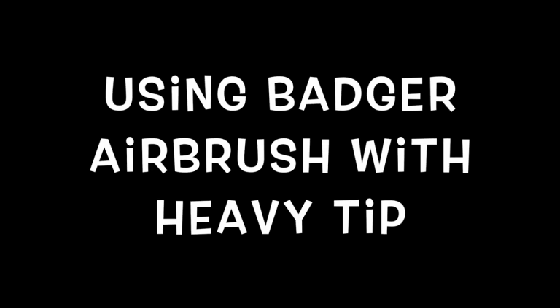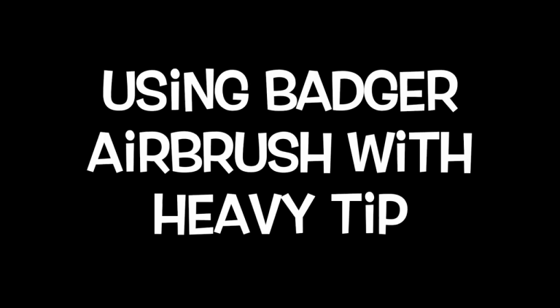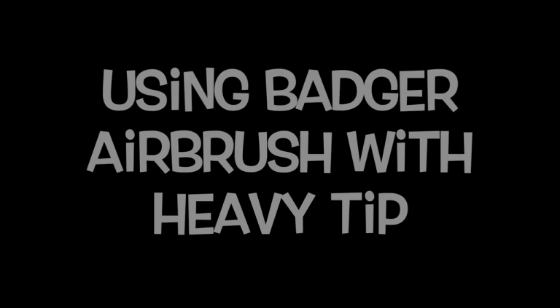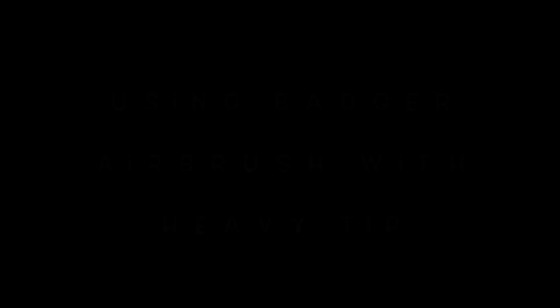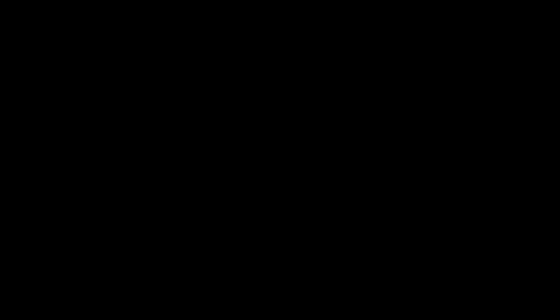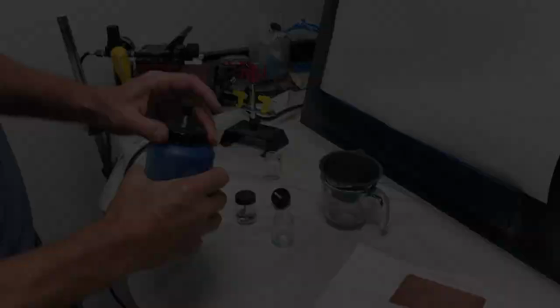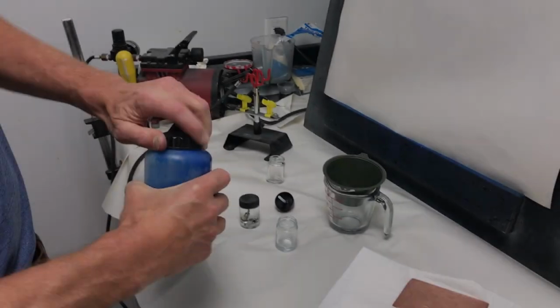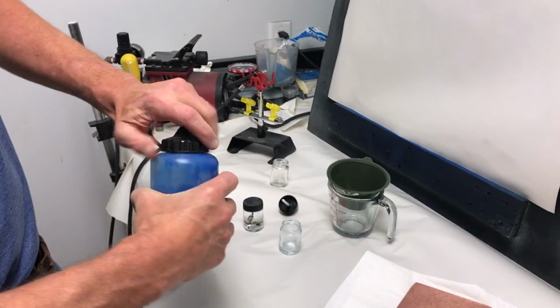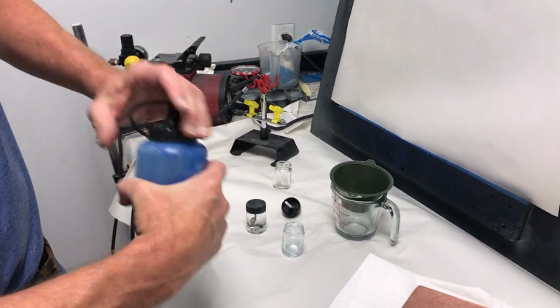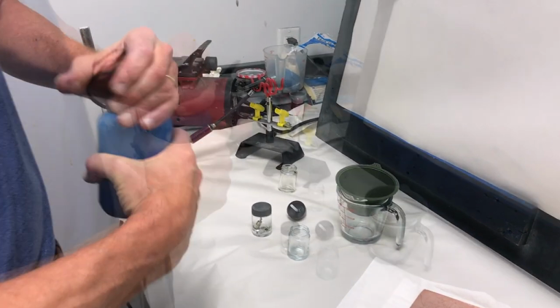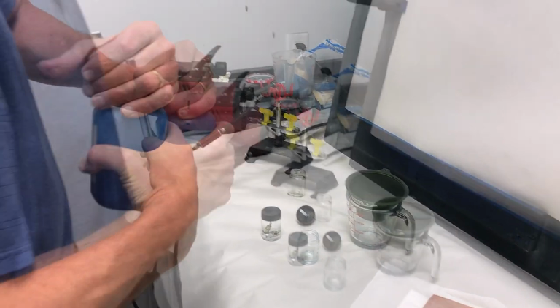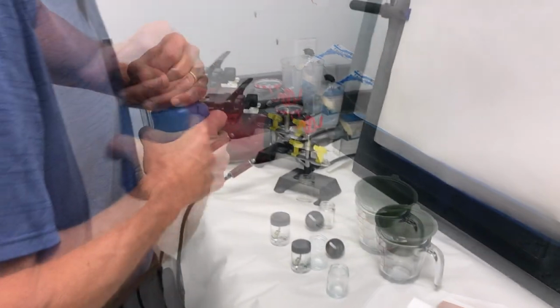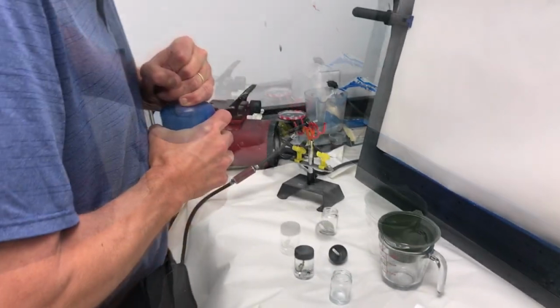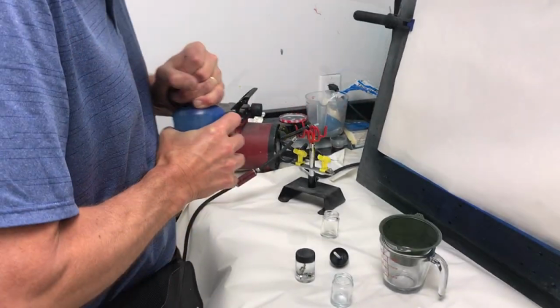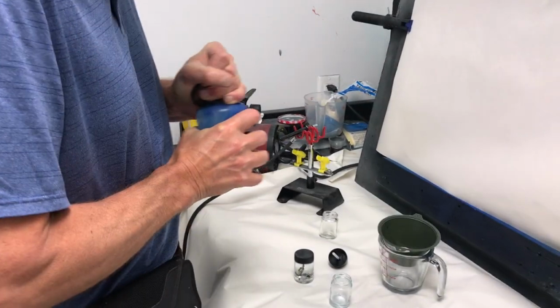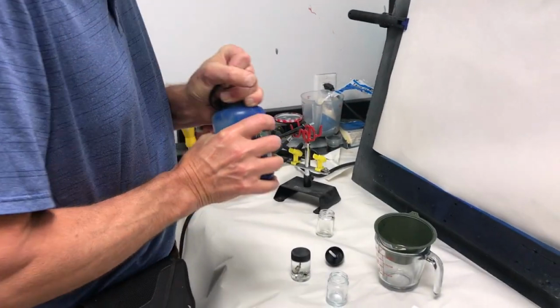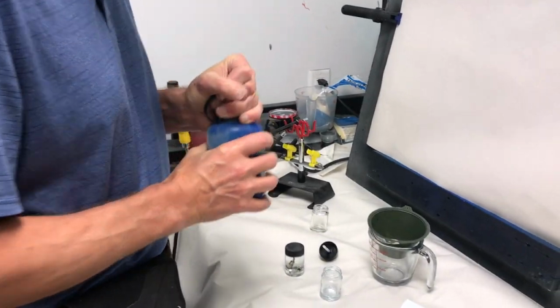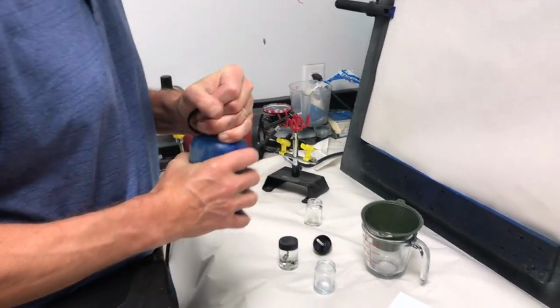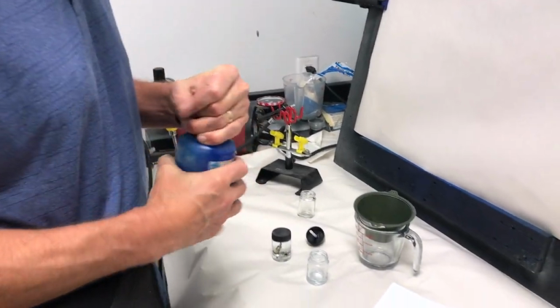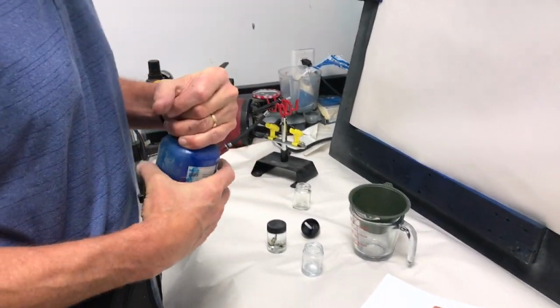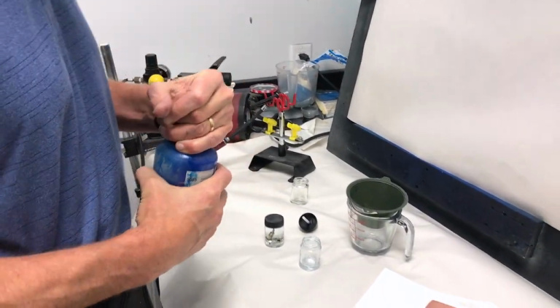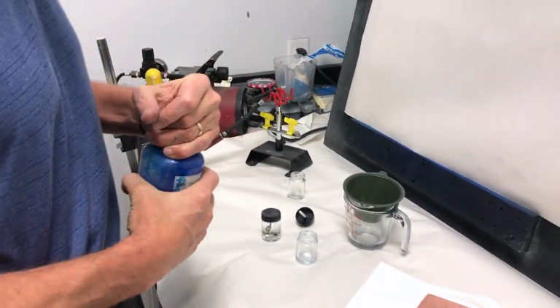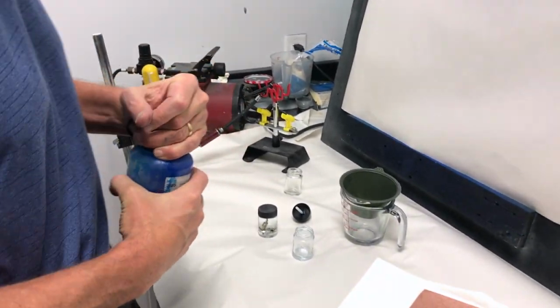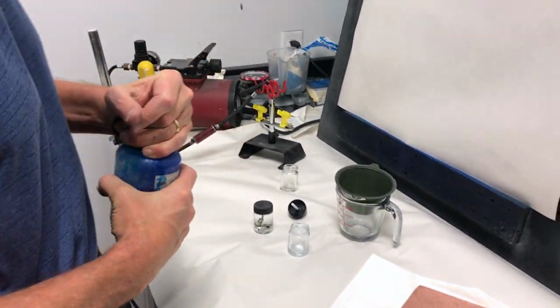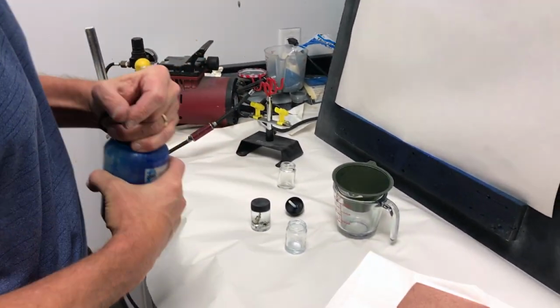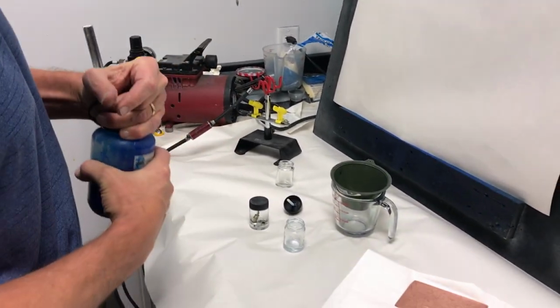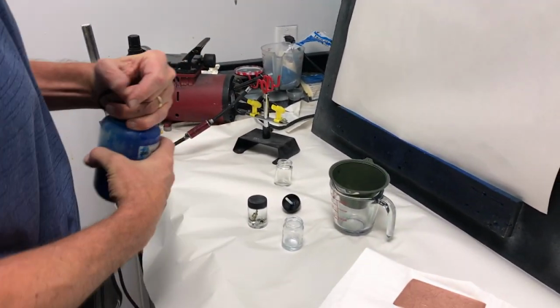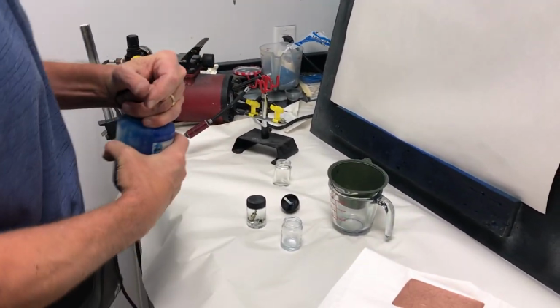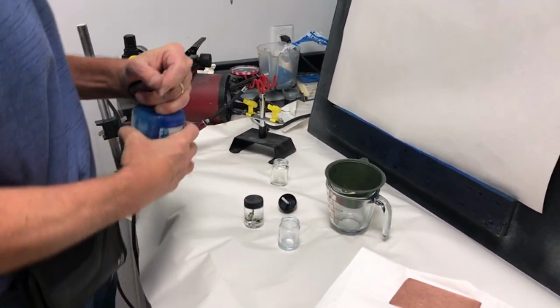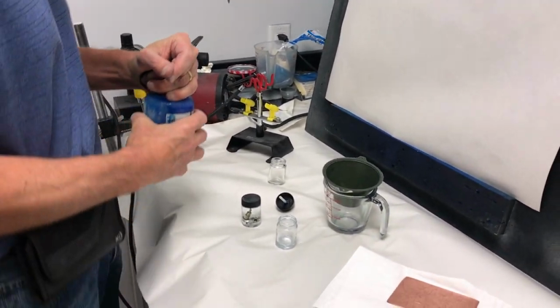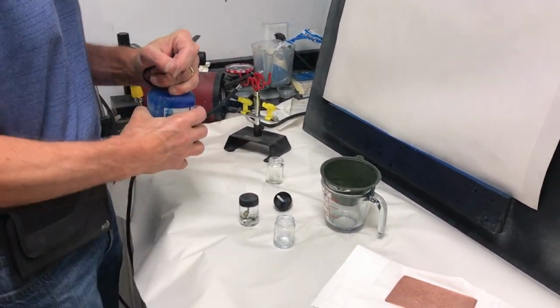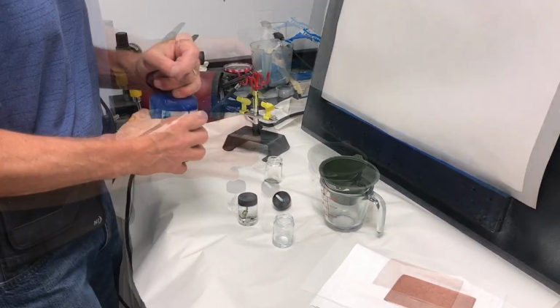This is a video on how to set up the airbrush, airbrush your copper plate, and then clean up the airbrush.